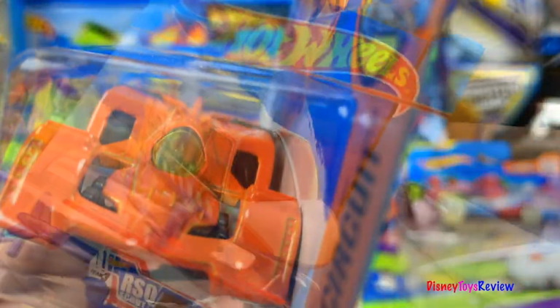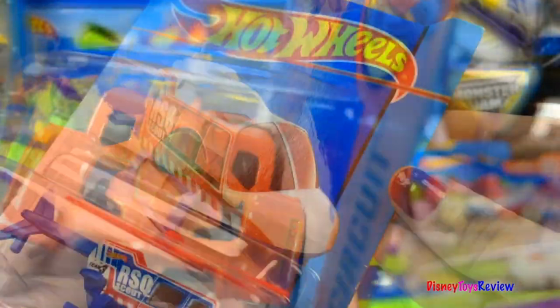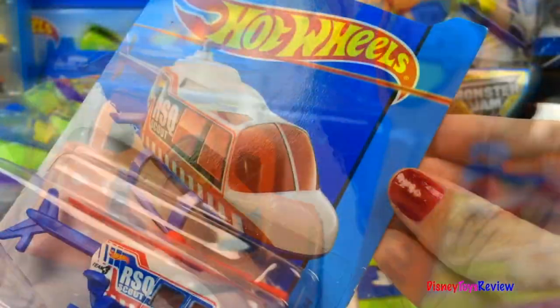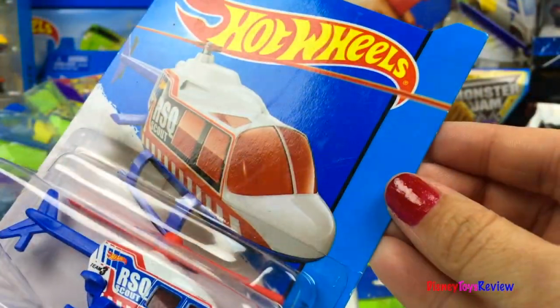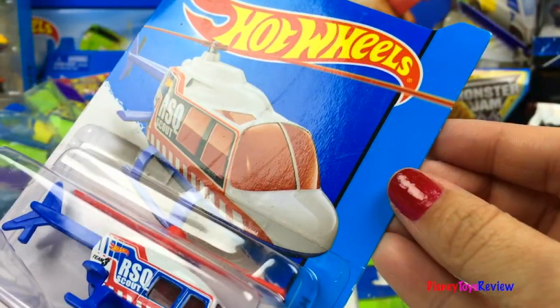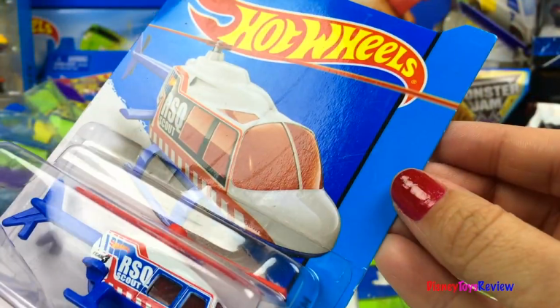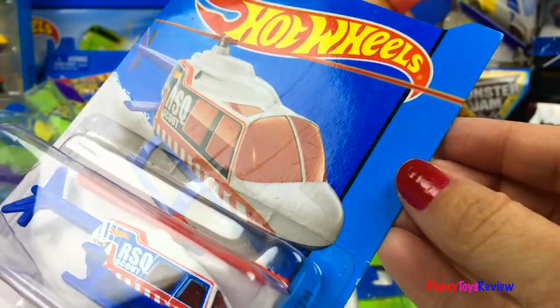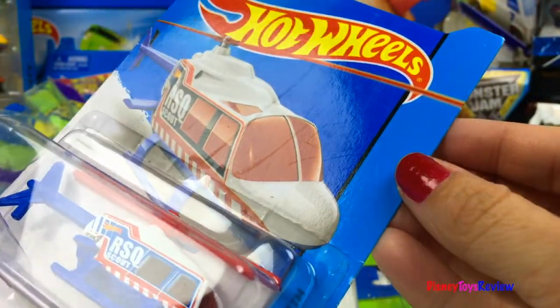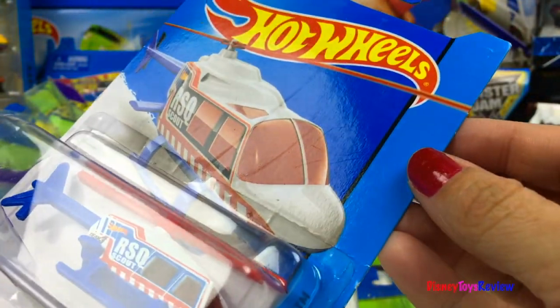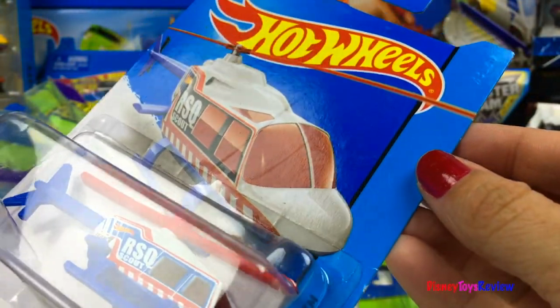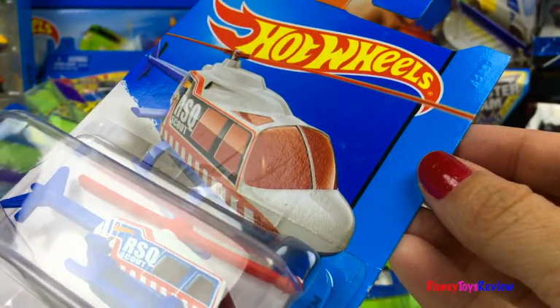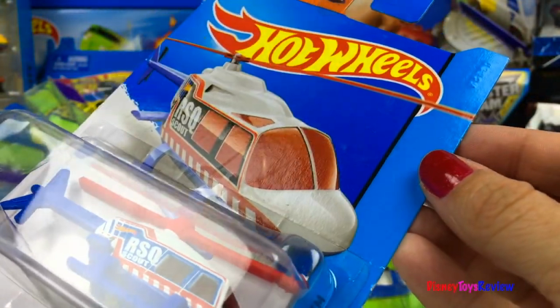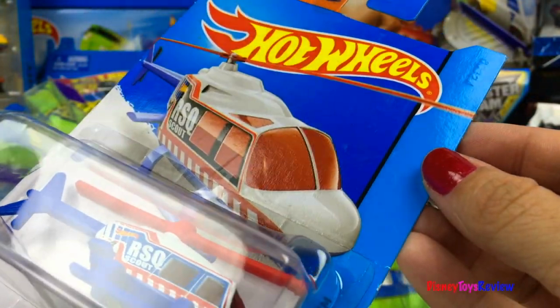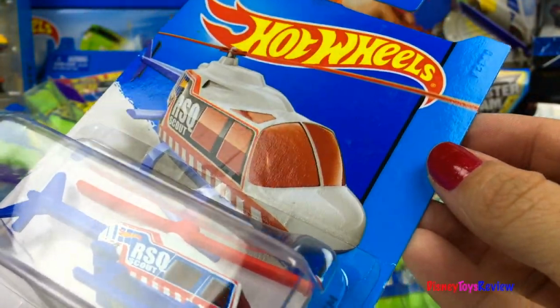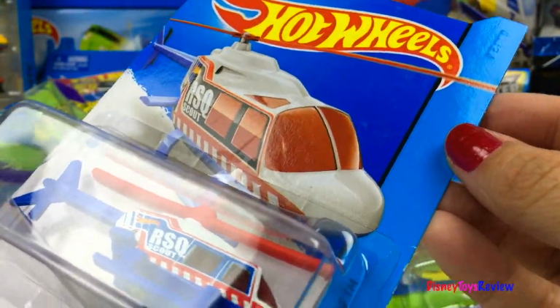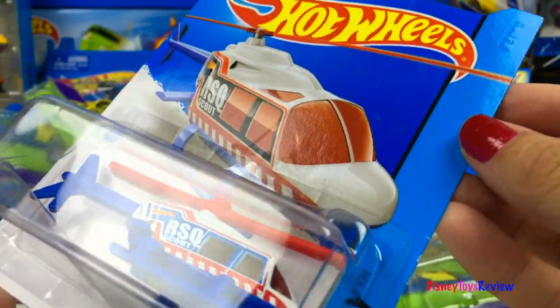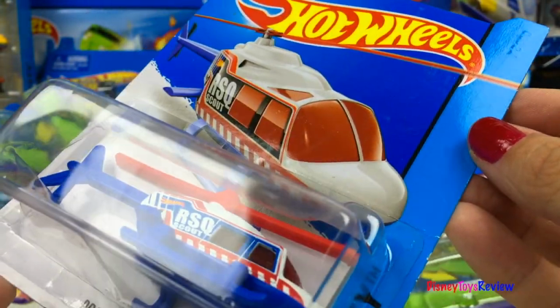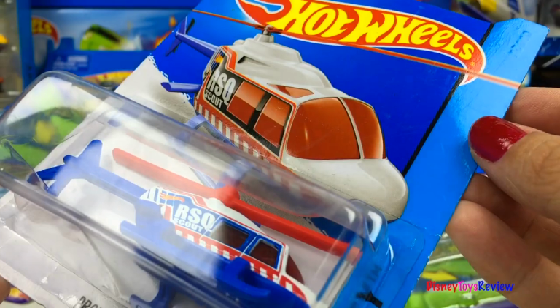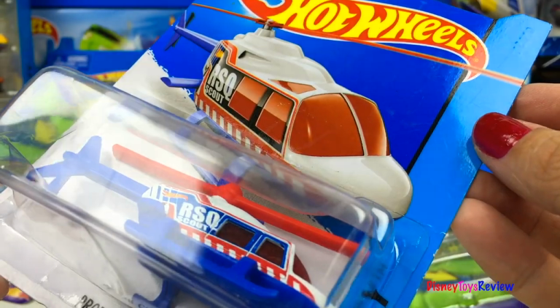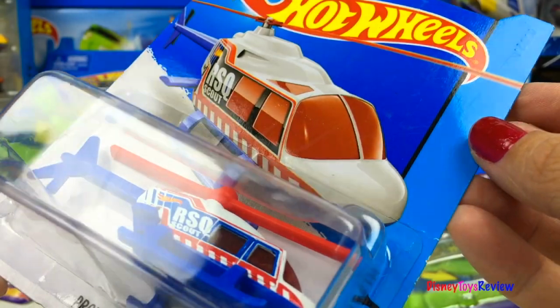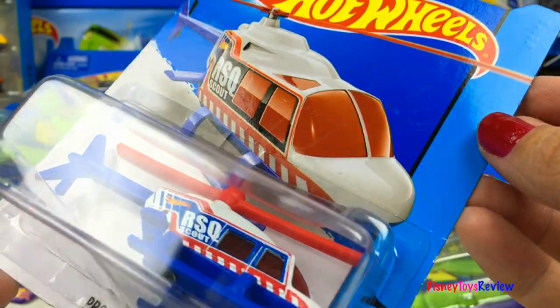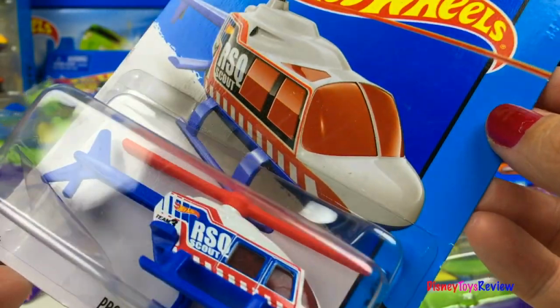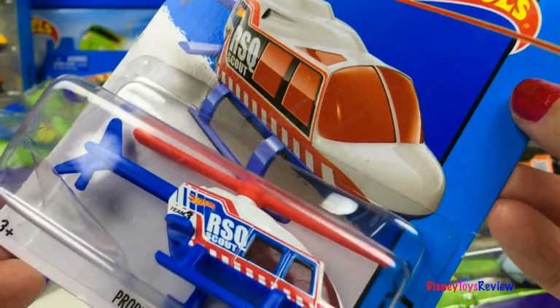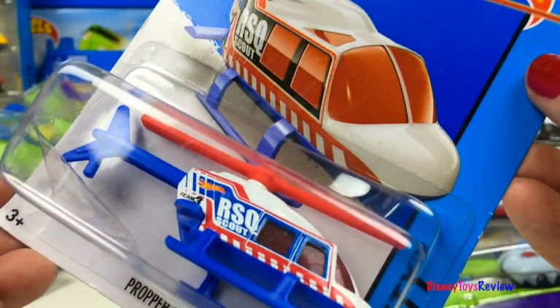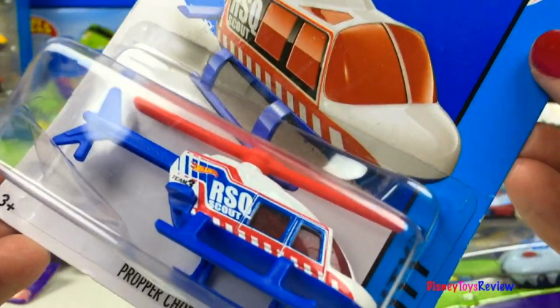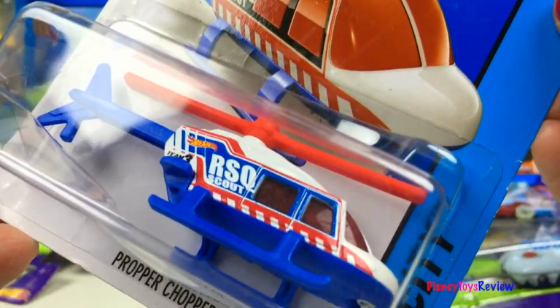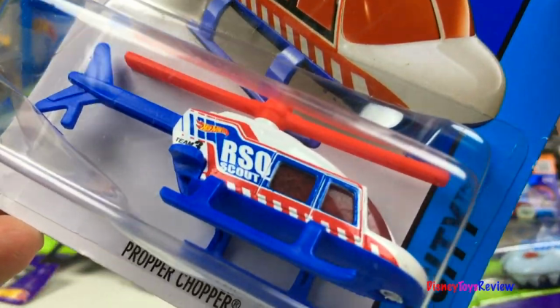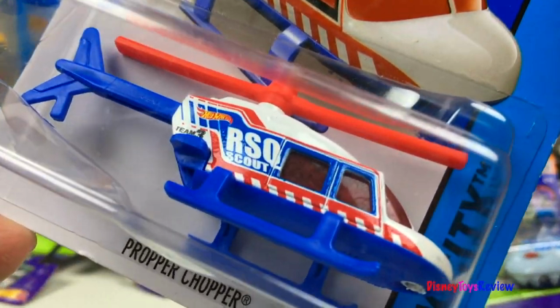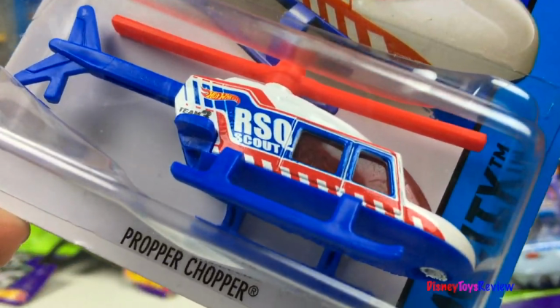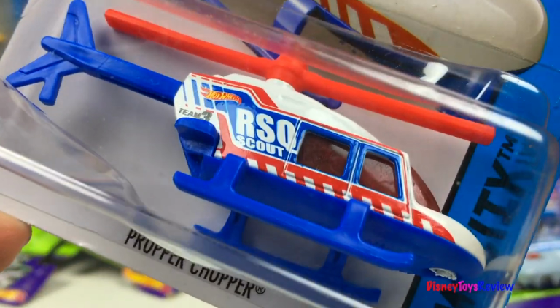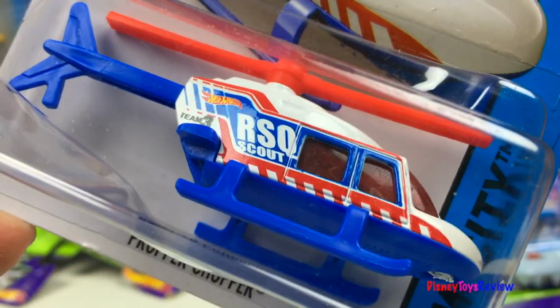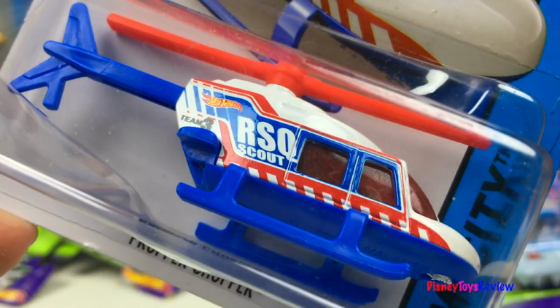Here we have another Hot Wheels City. This is the Proper Chopper.